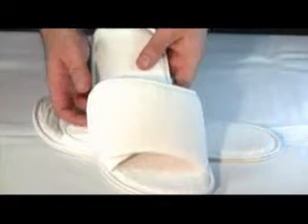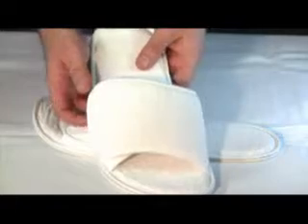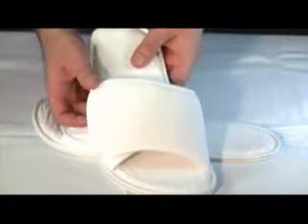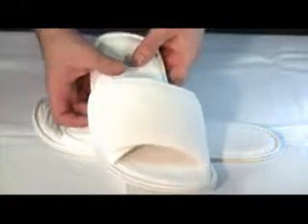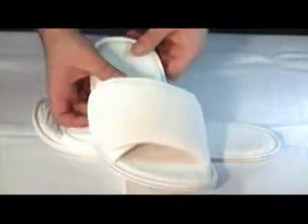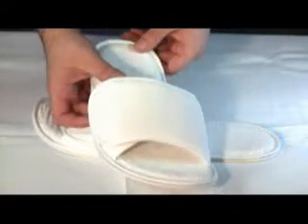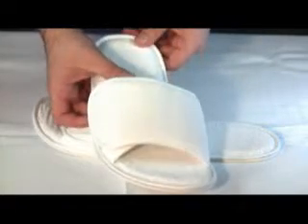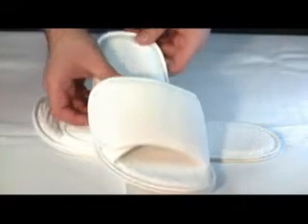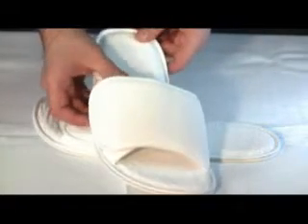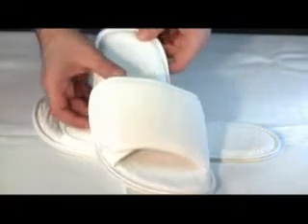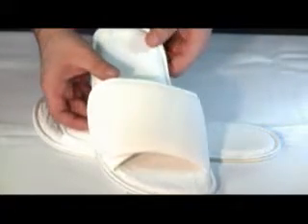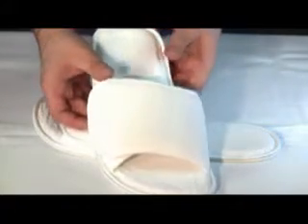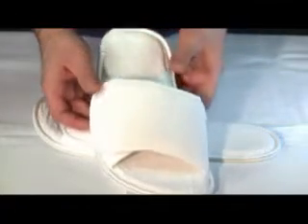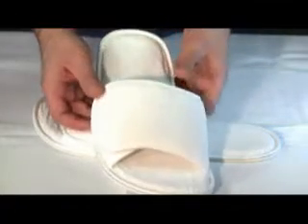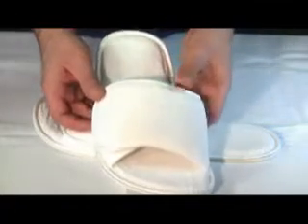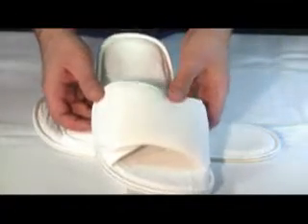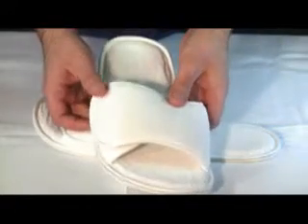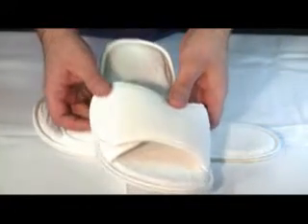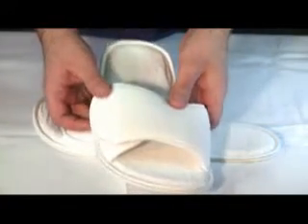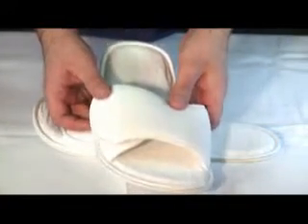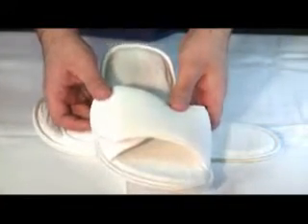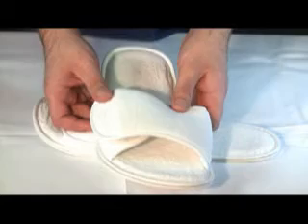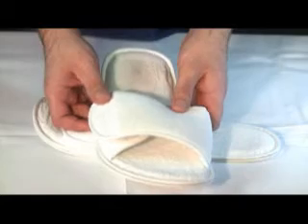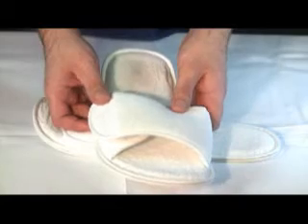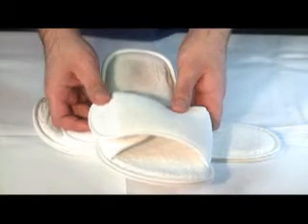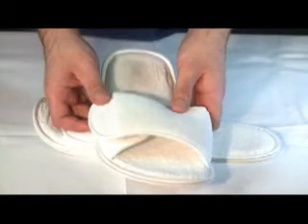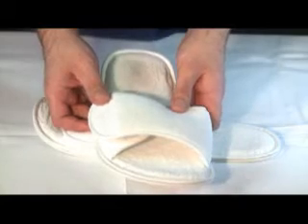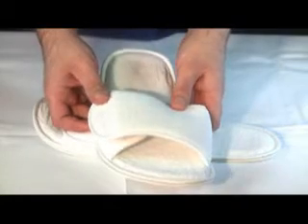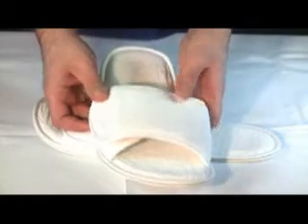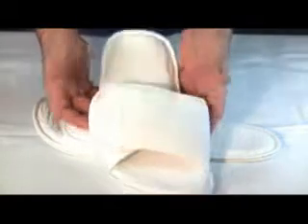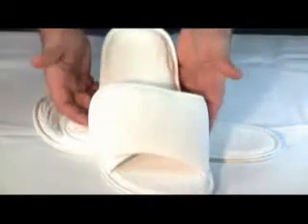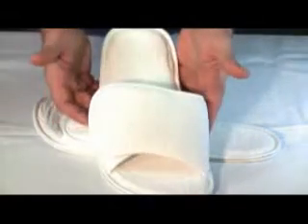It's also available in four colors: navy blue, pink, red, and white.